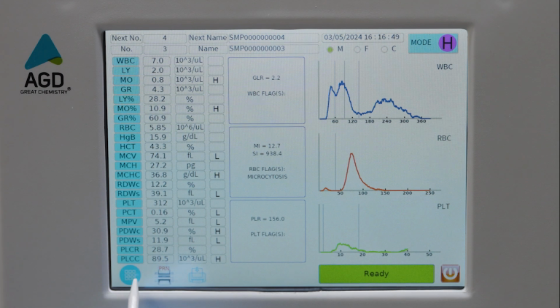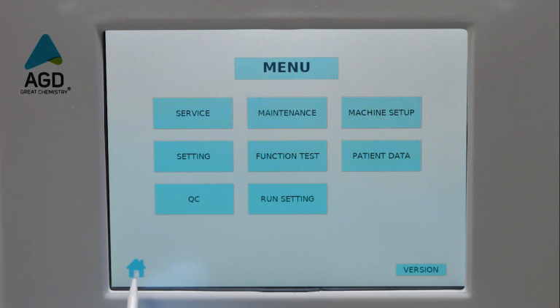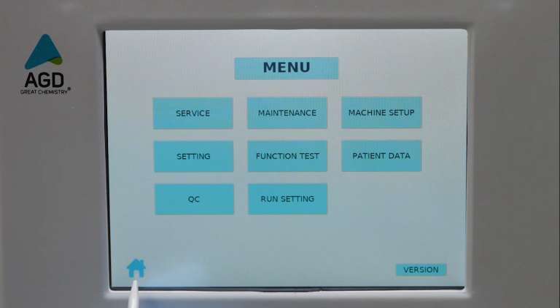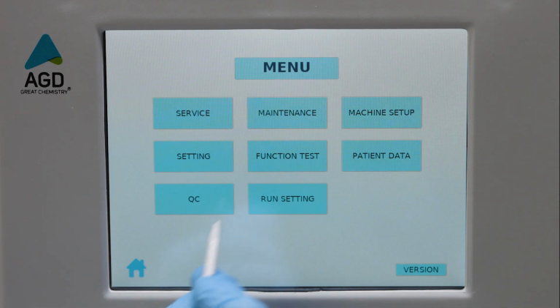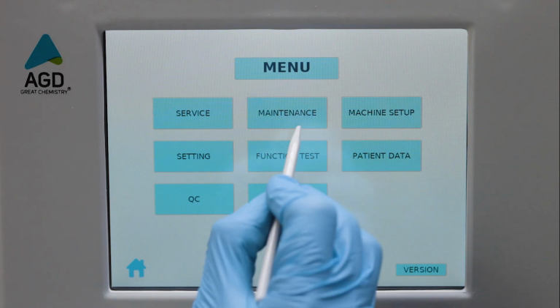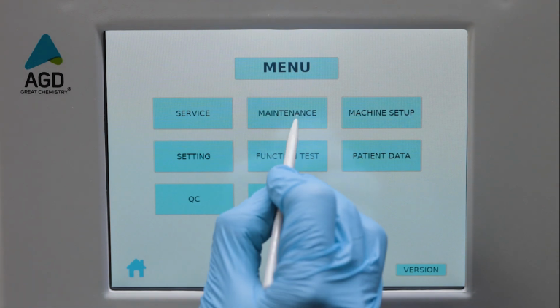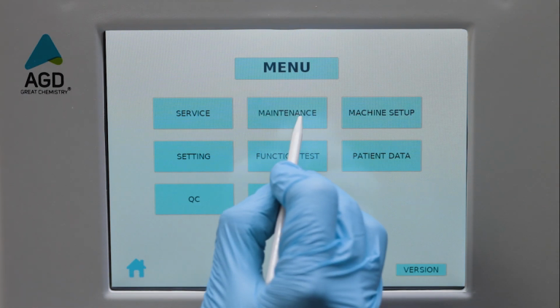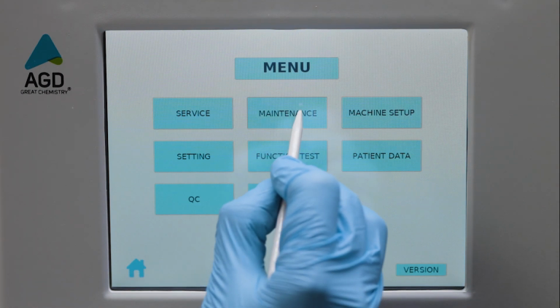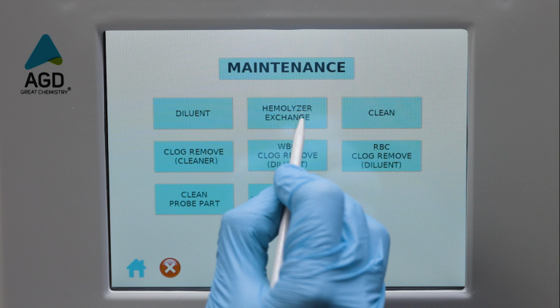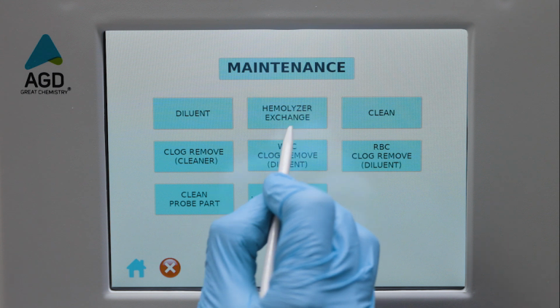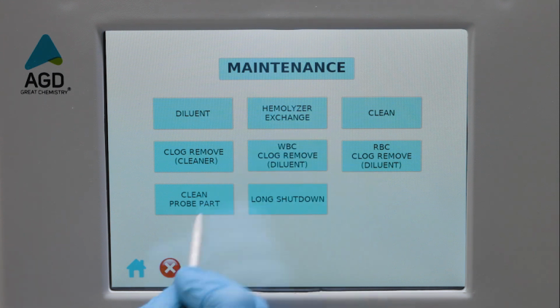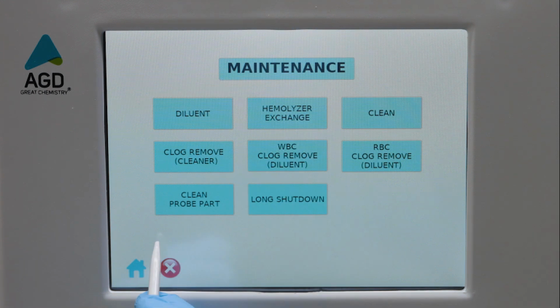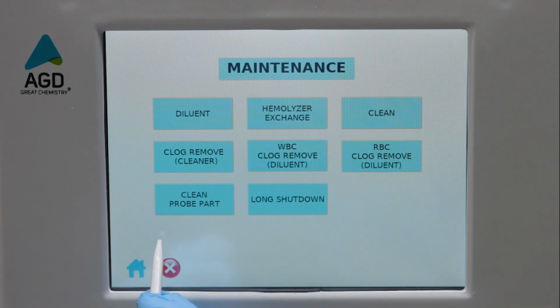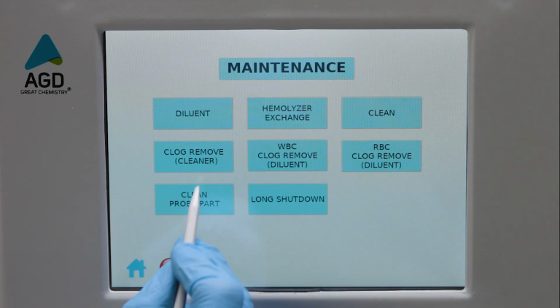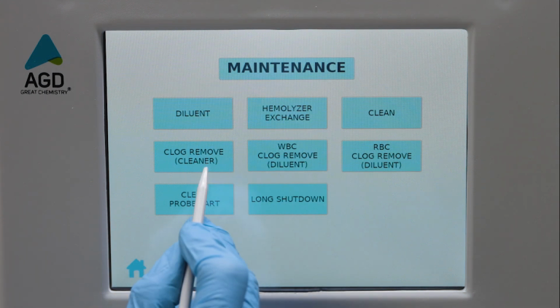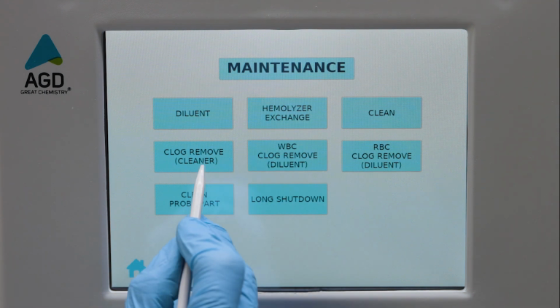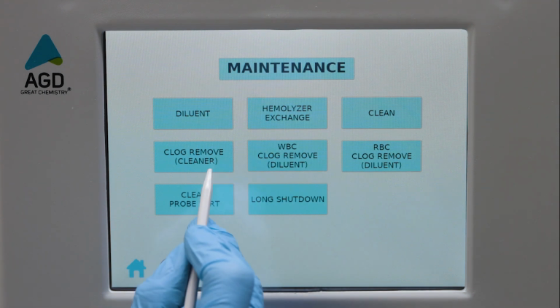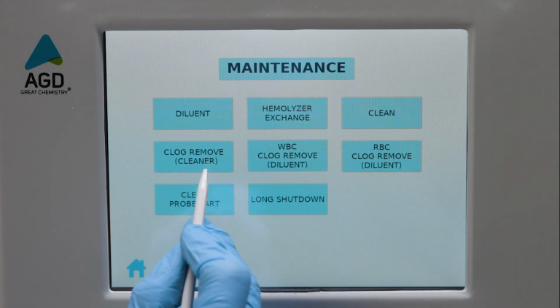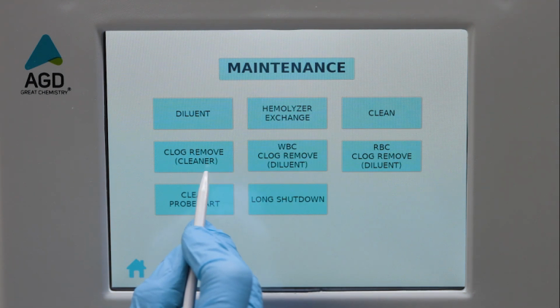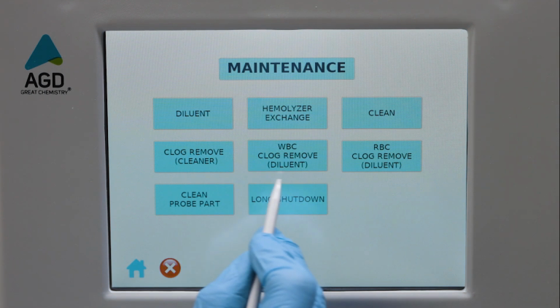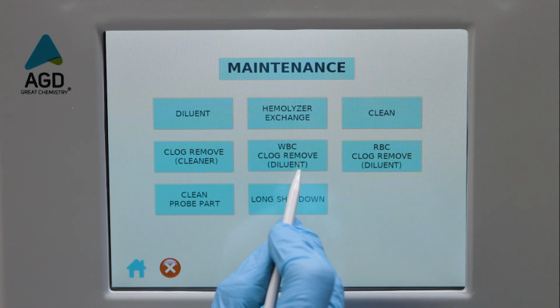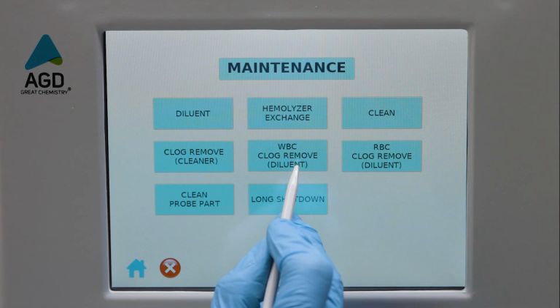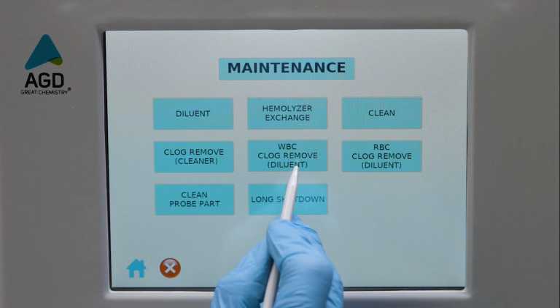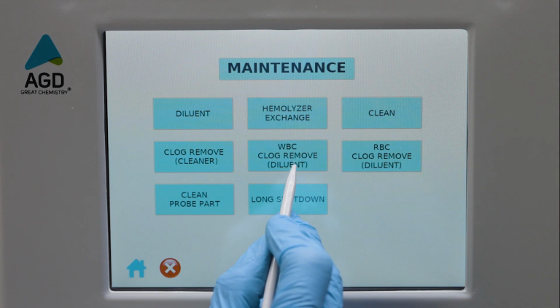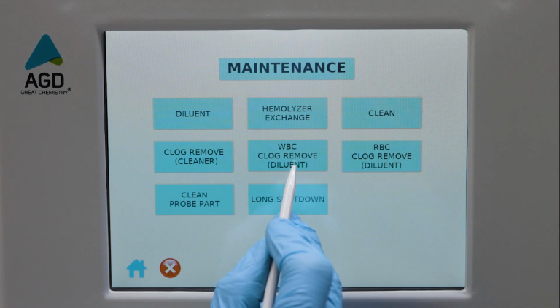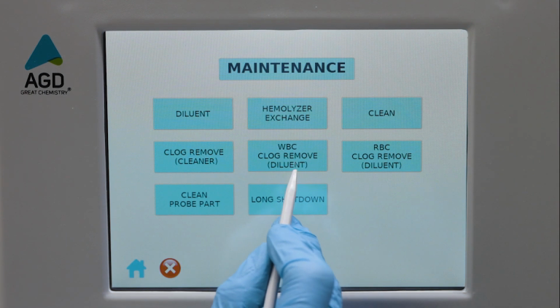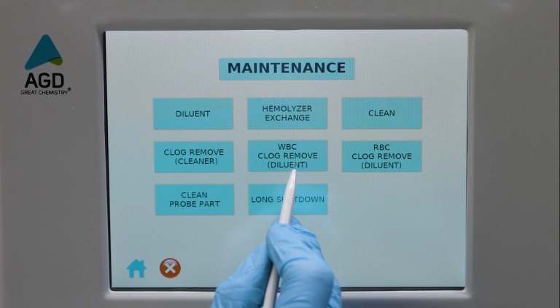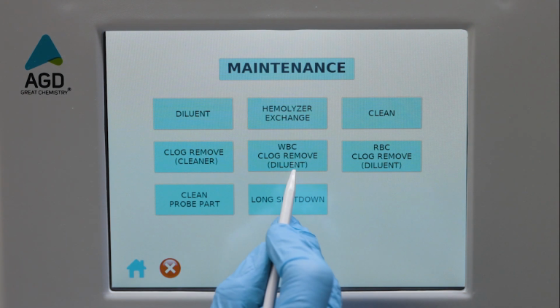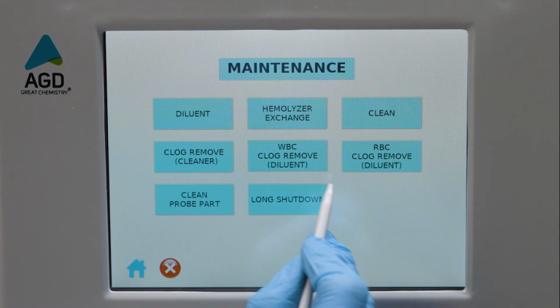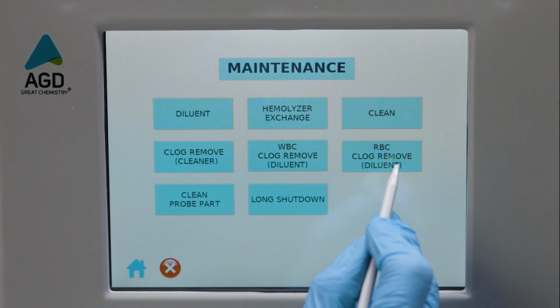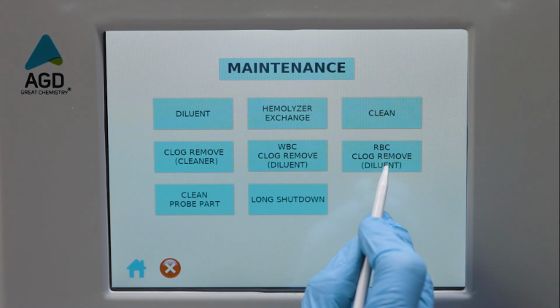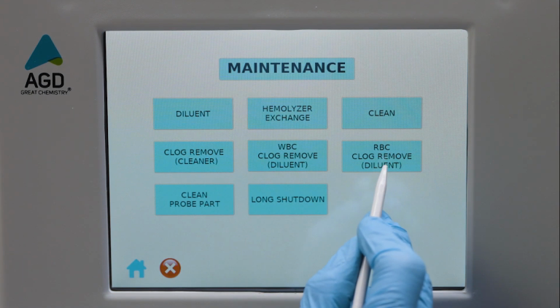Automated self-check, intuitive maintenance protocols, and auto-standby mode ensure smooth operation while minimizing downtime.